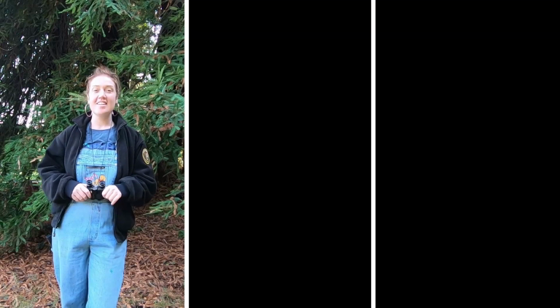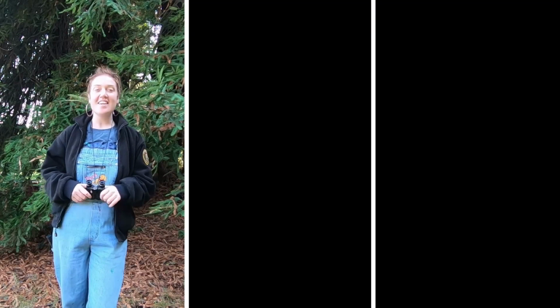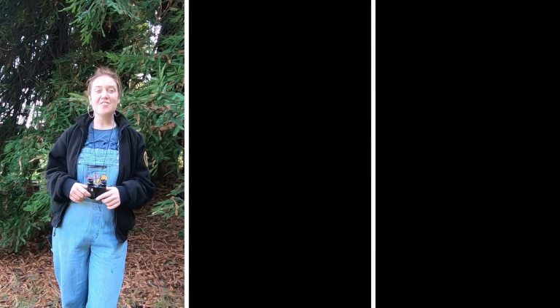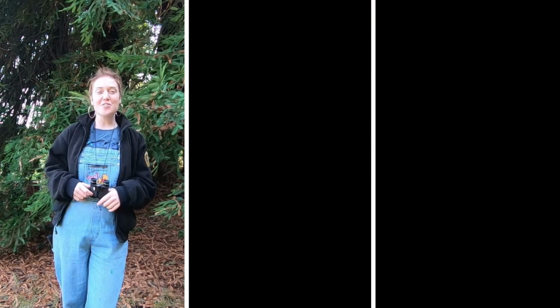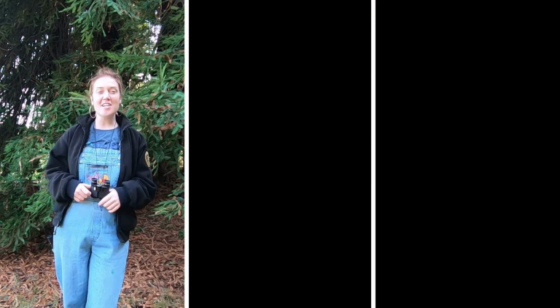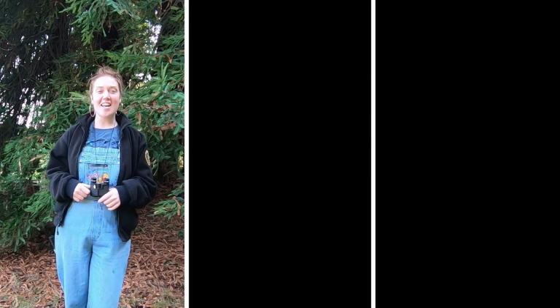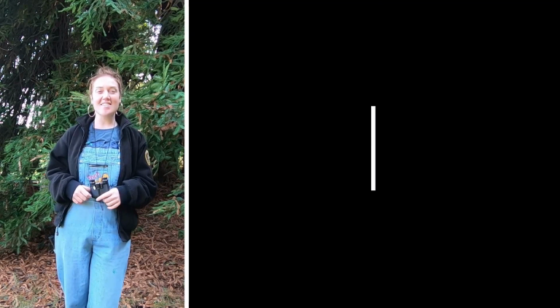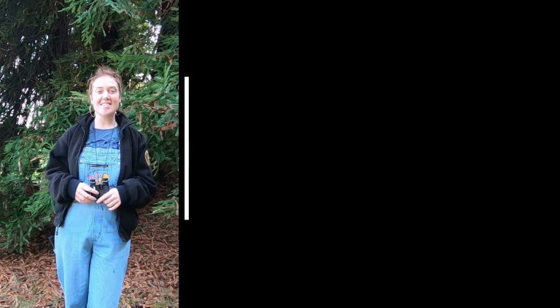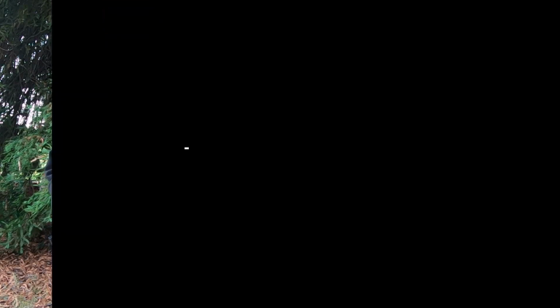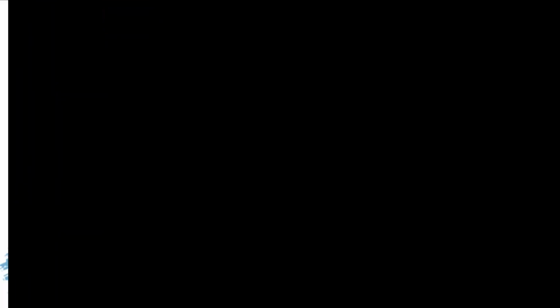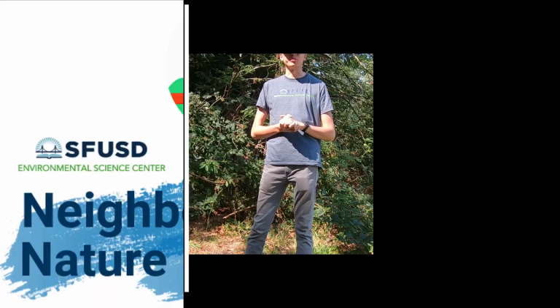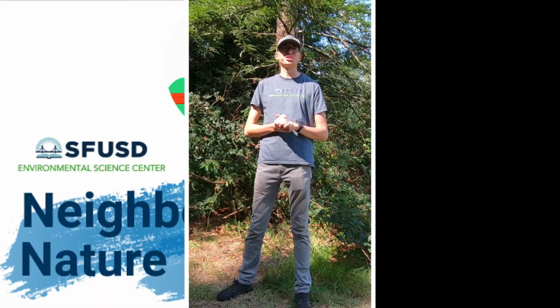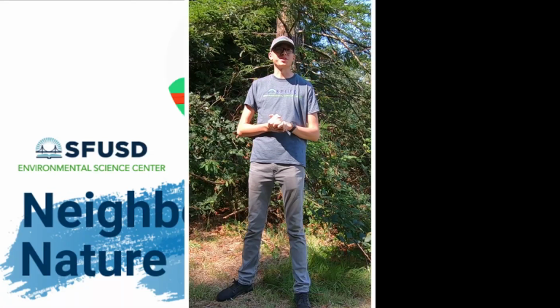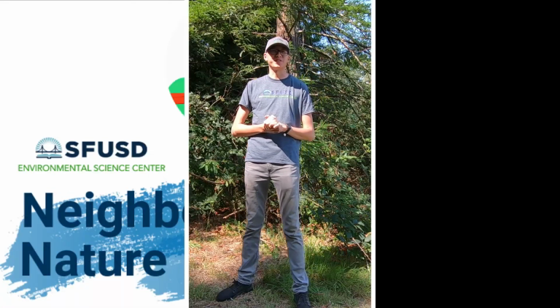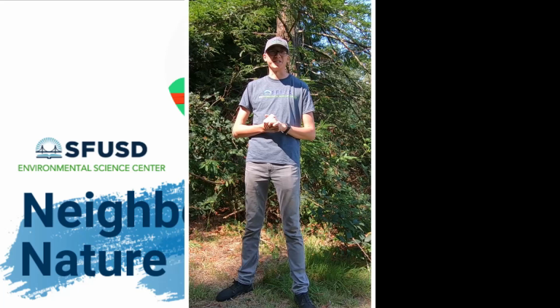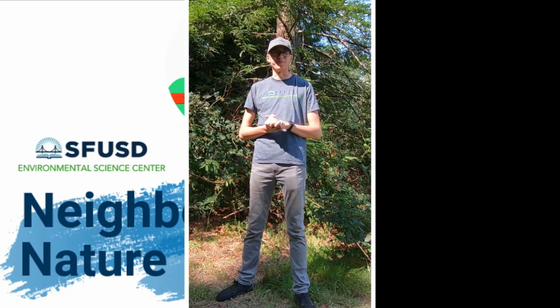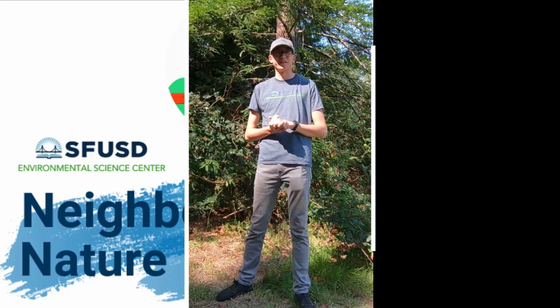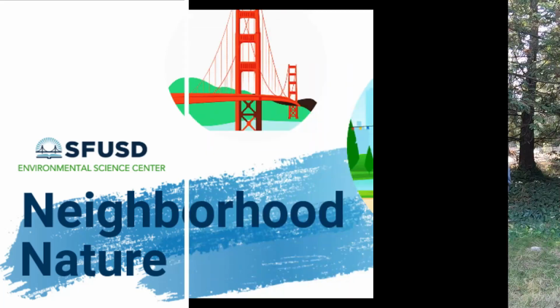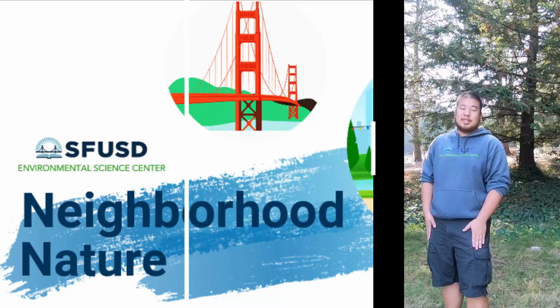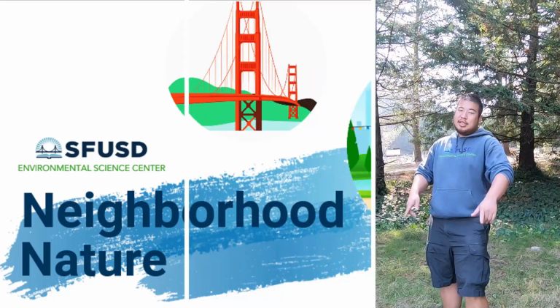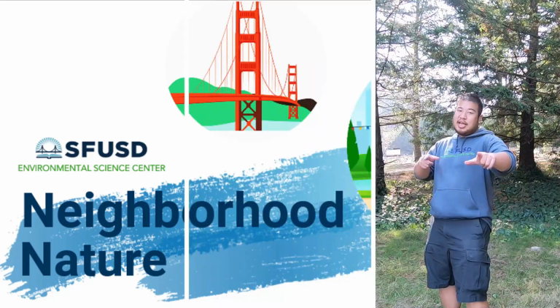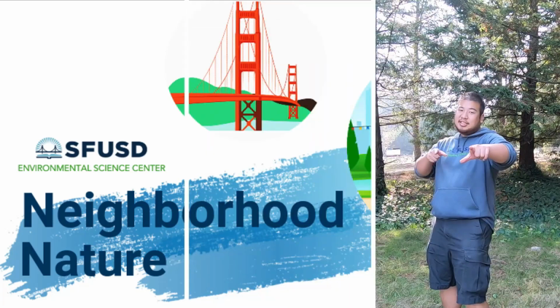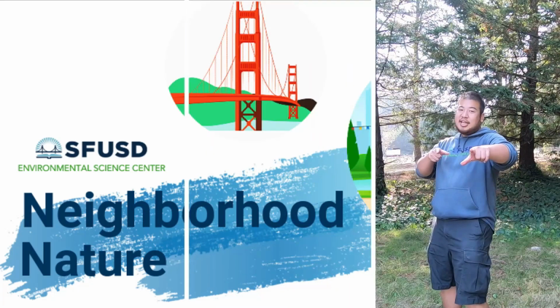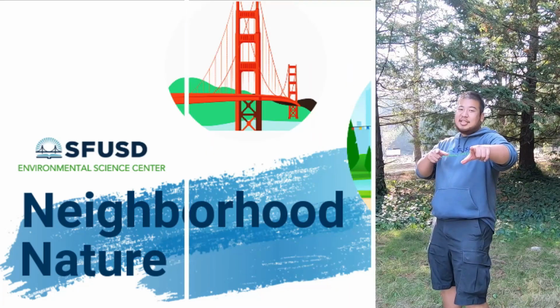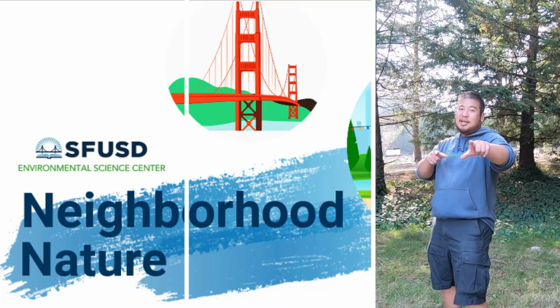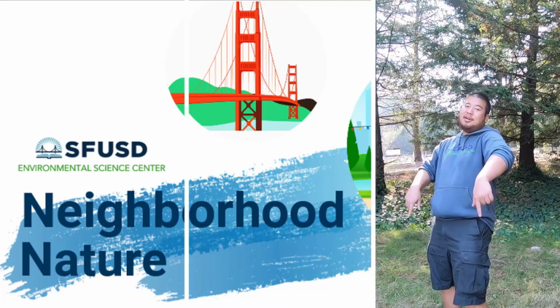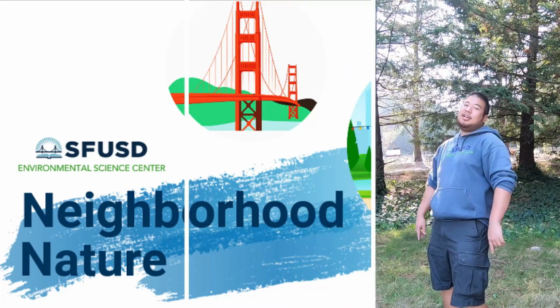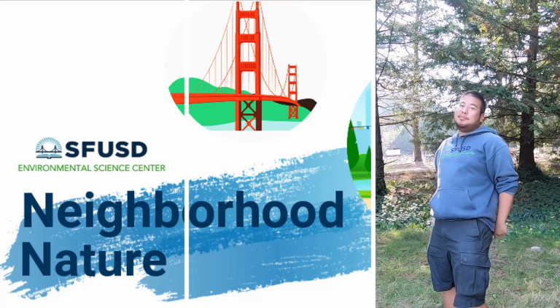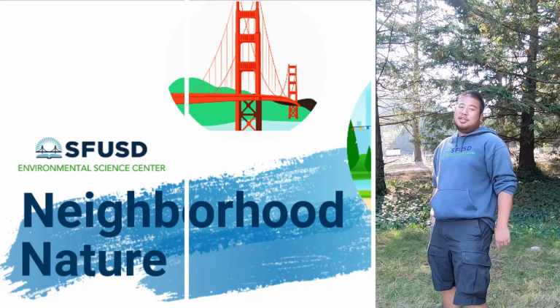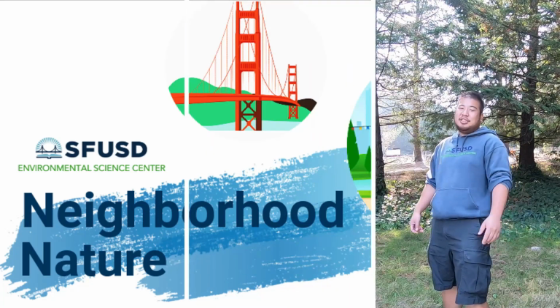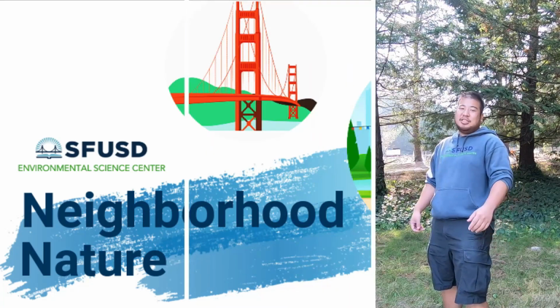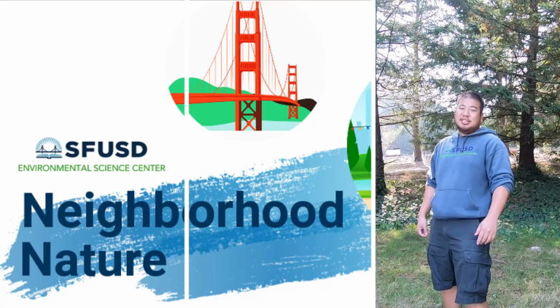Thank you for joining us. We hope you enjoyed this video. Catch us next time on Neighborhood Nature.